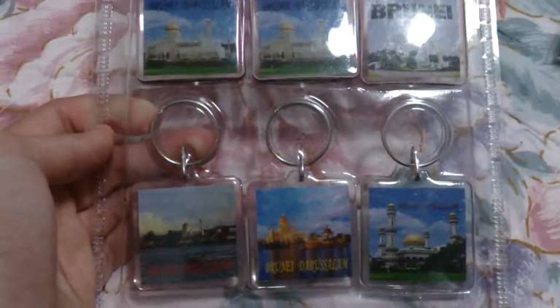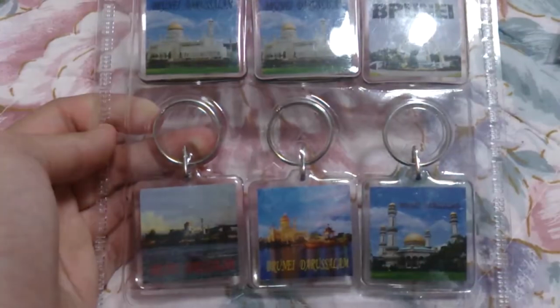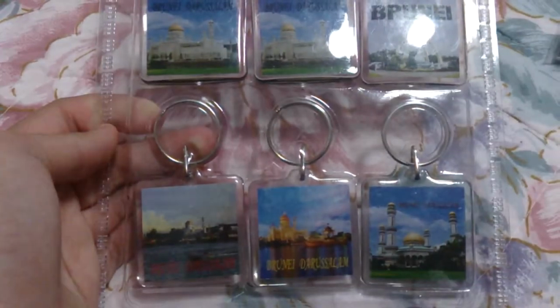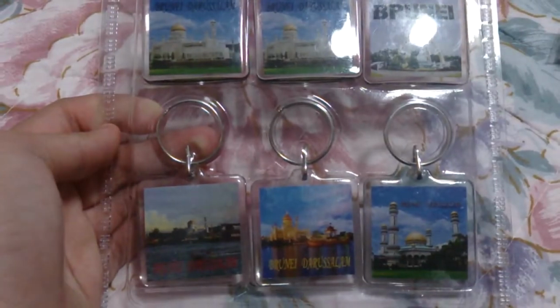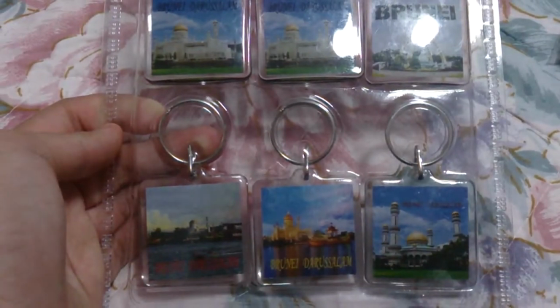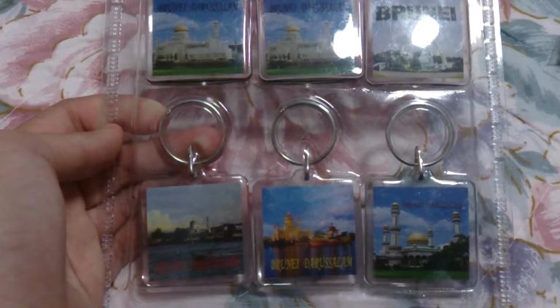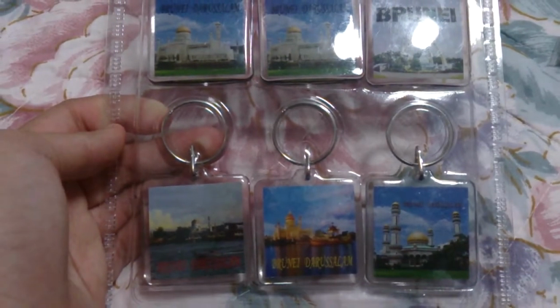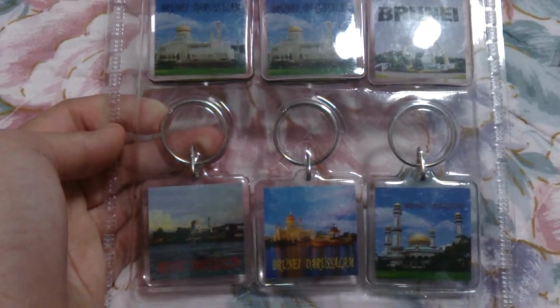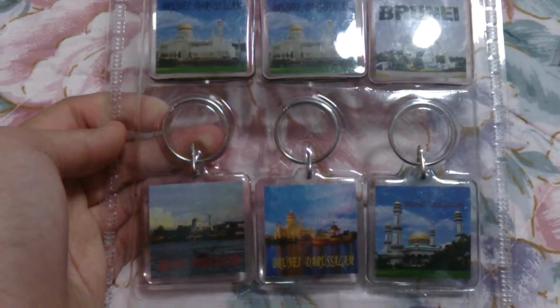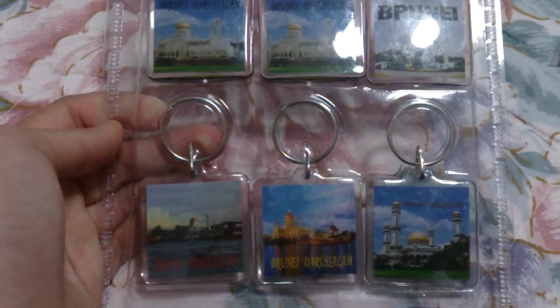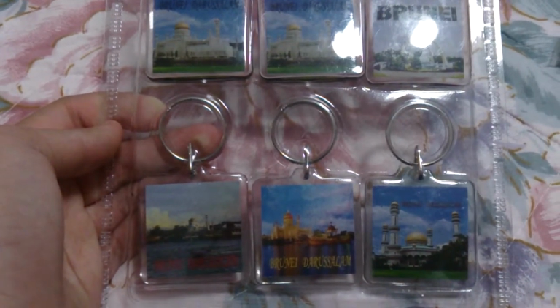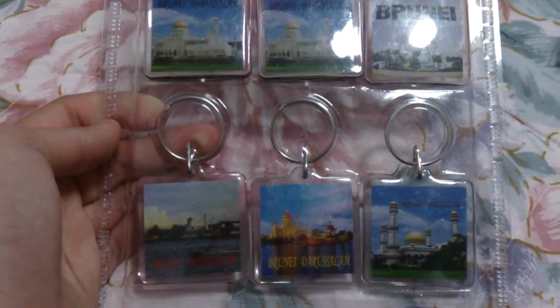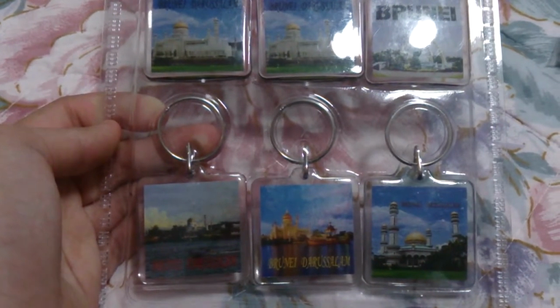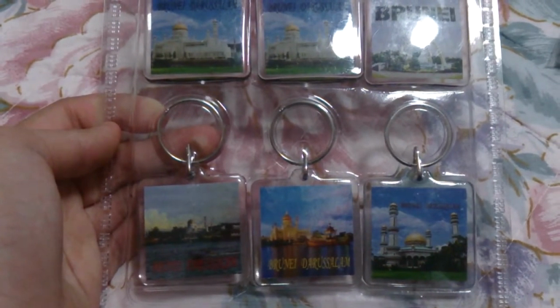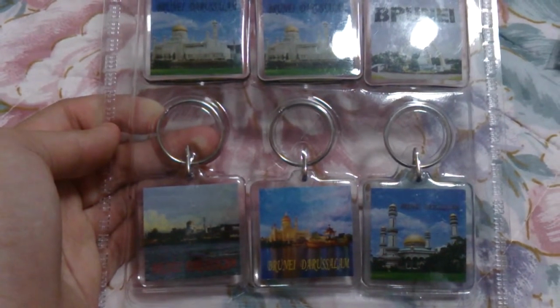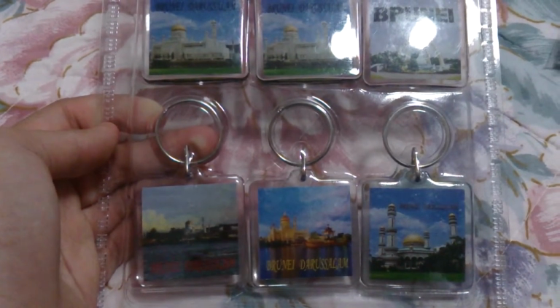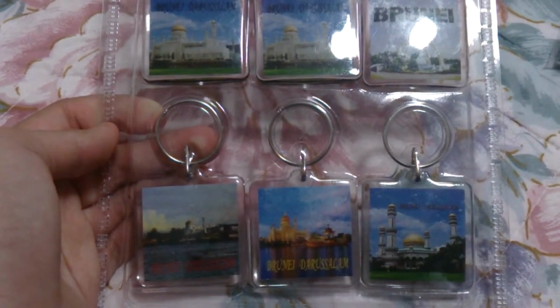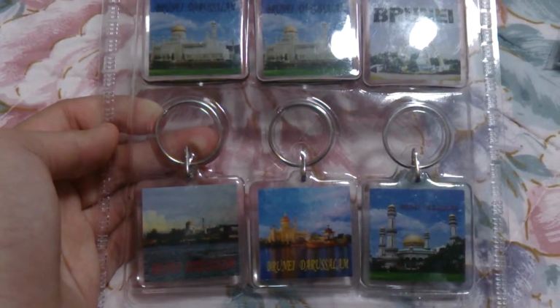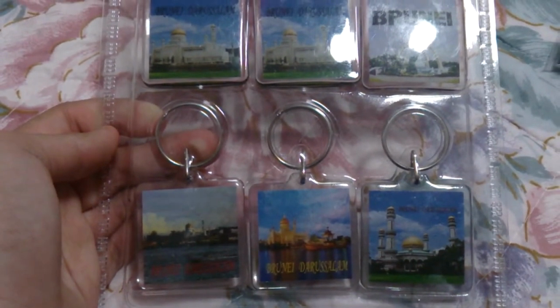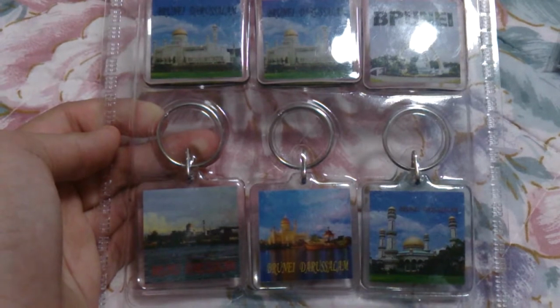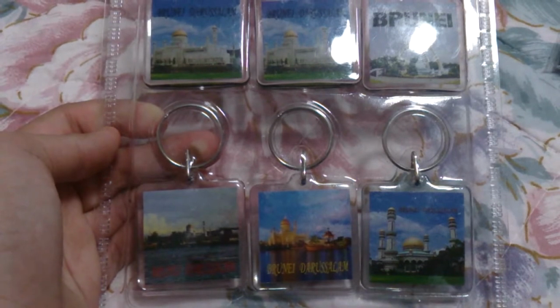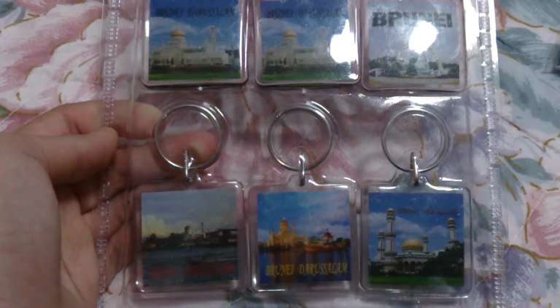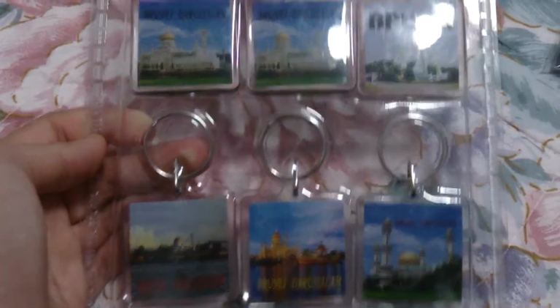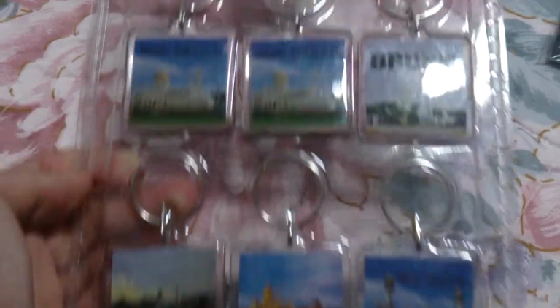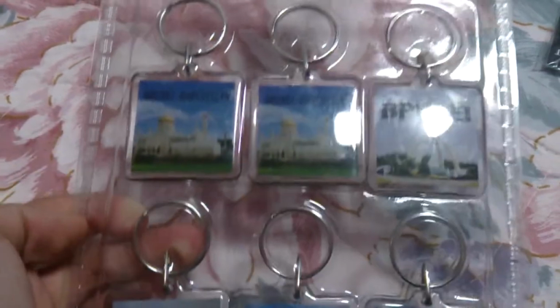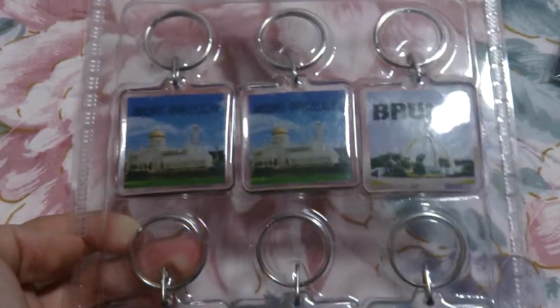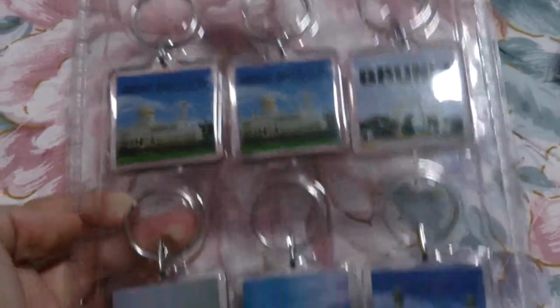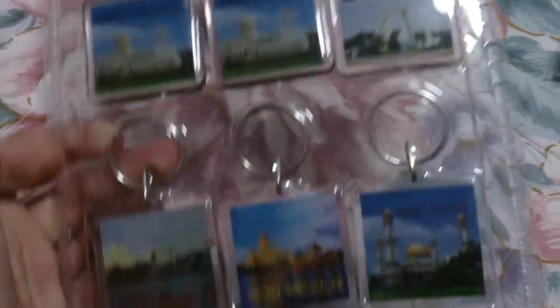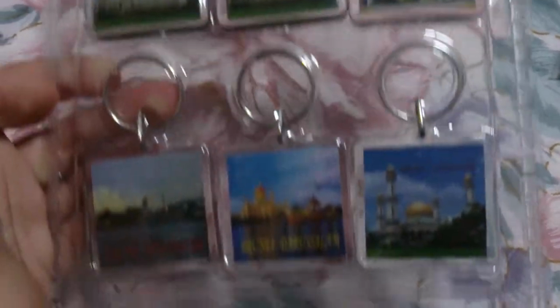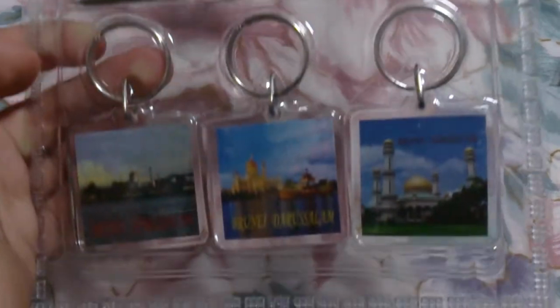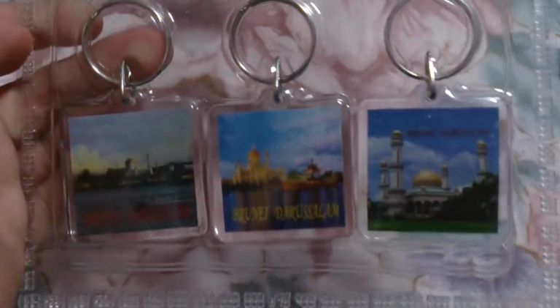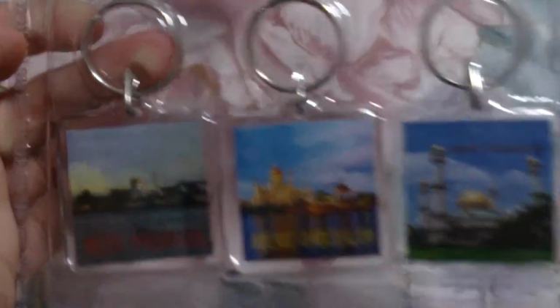Hey everybody, so we're doing a haul from Brunei. I got this pack of keychains and there's six keychains inside.